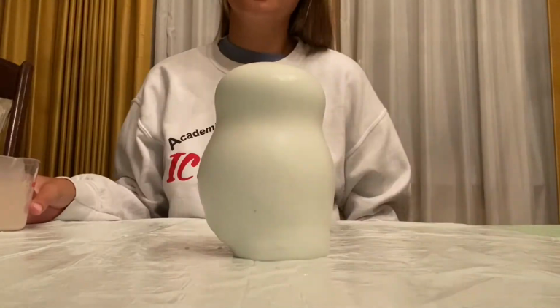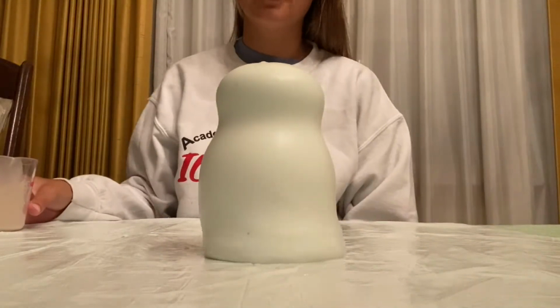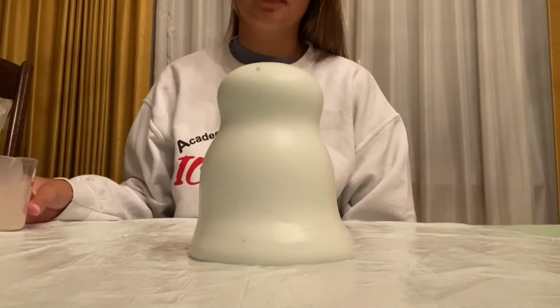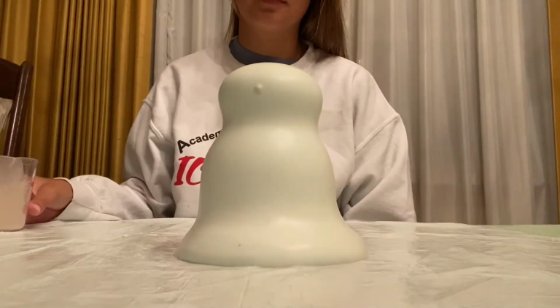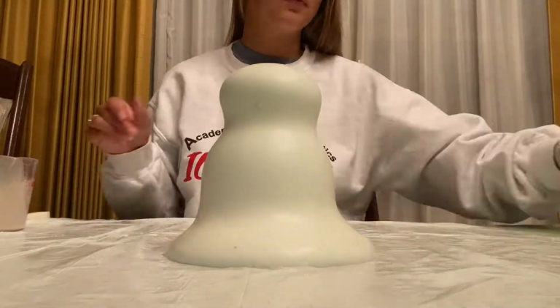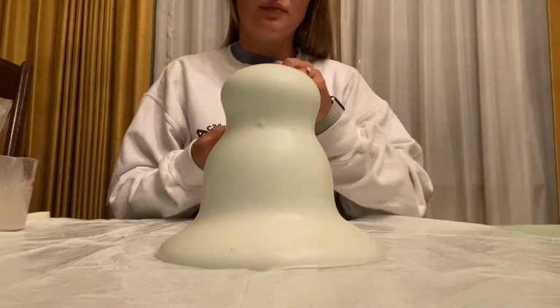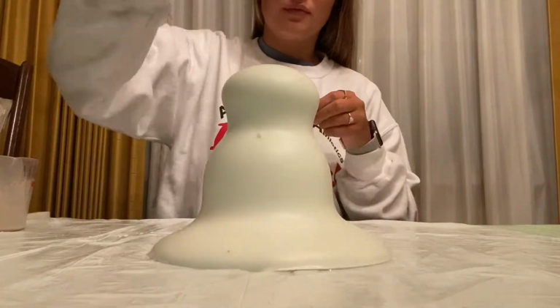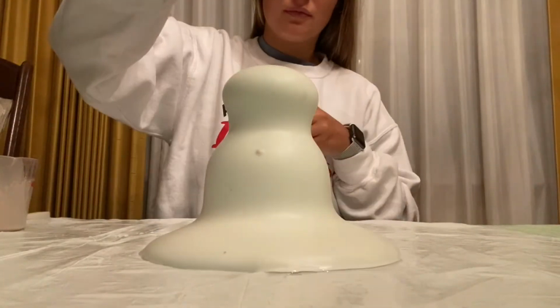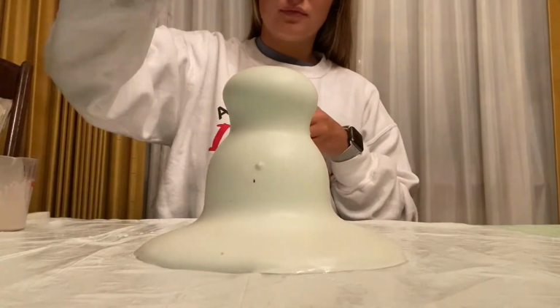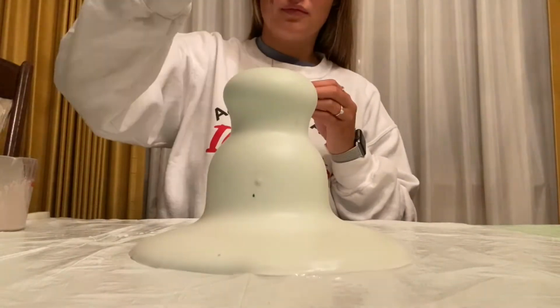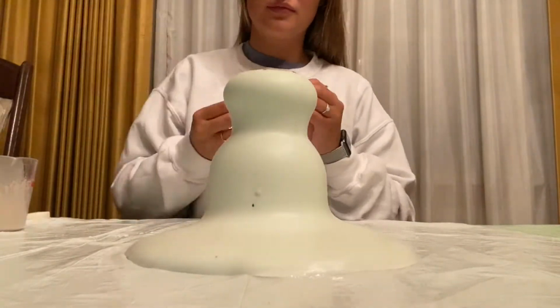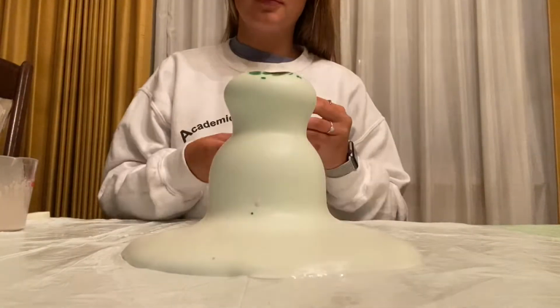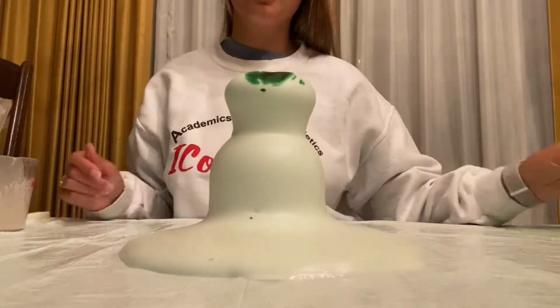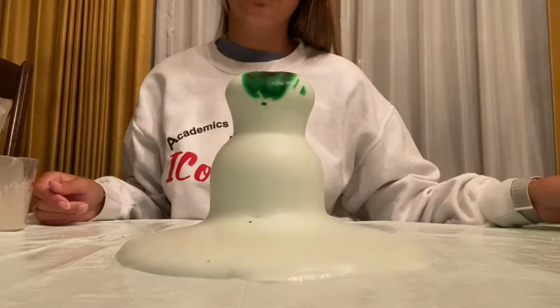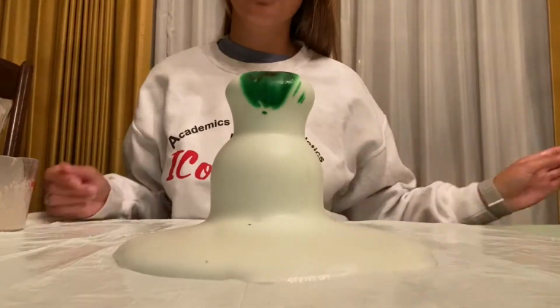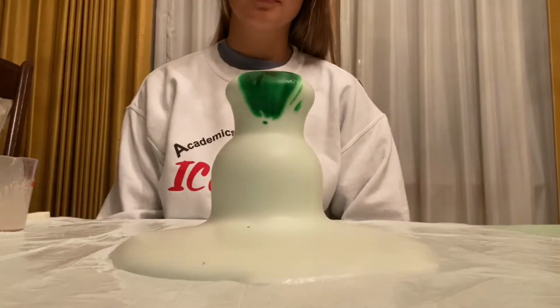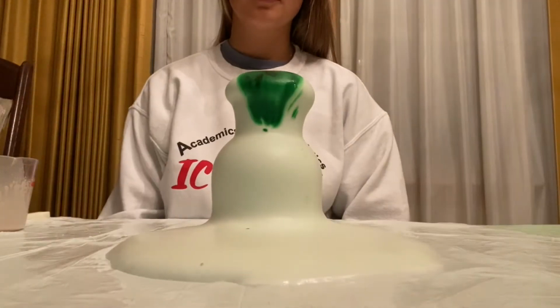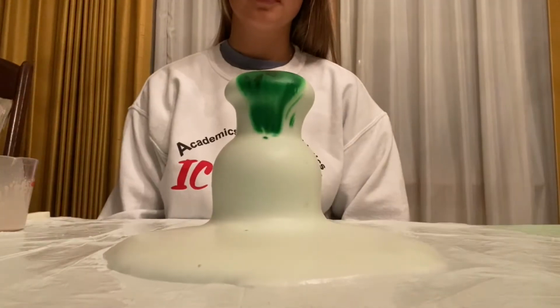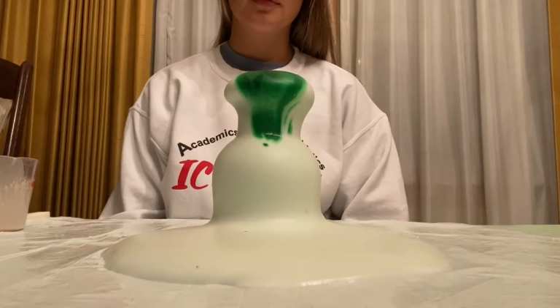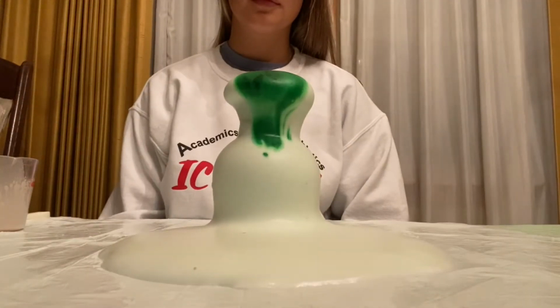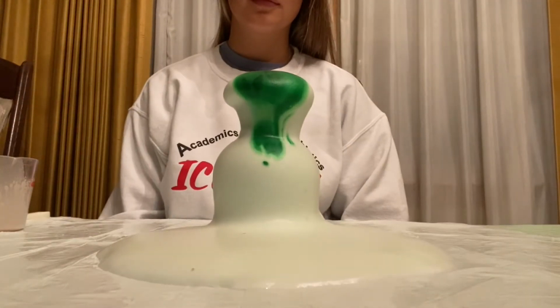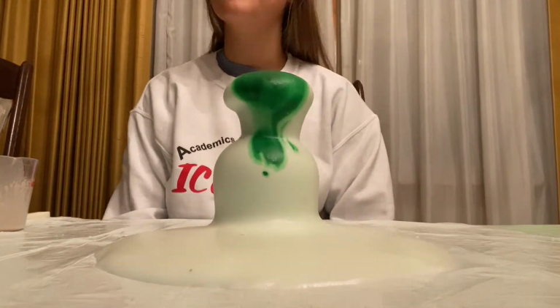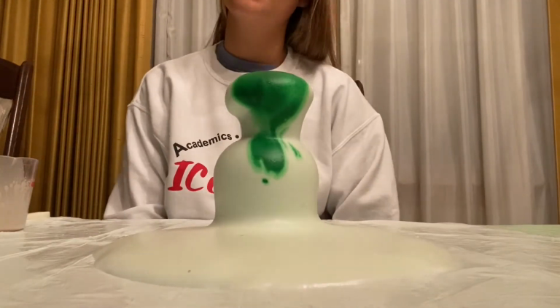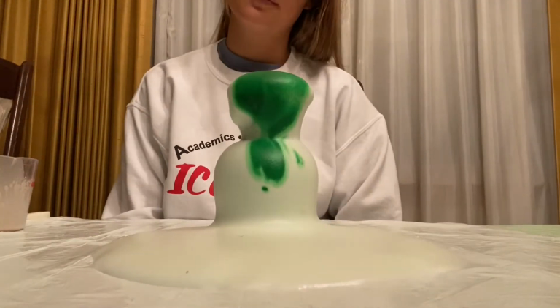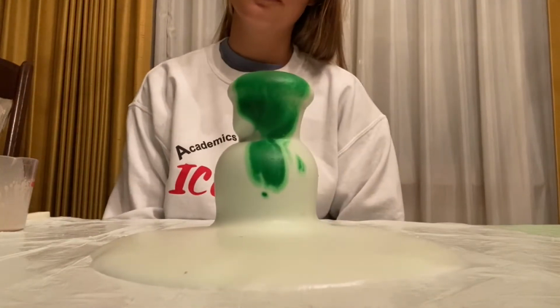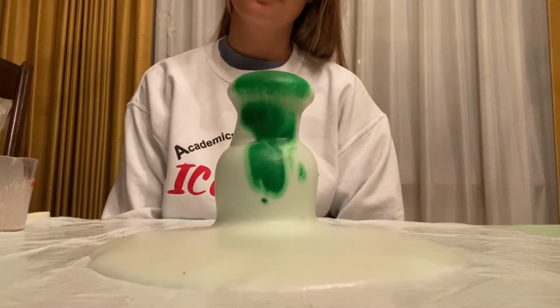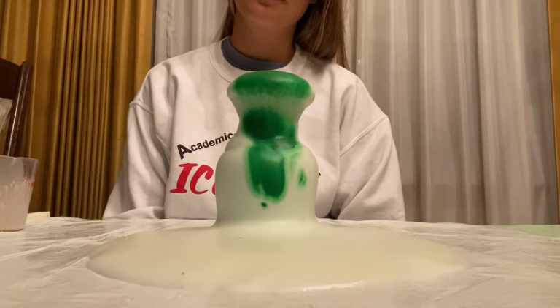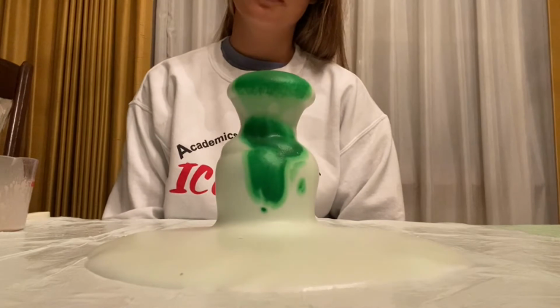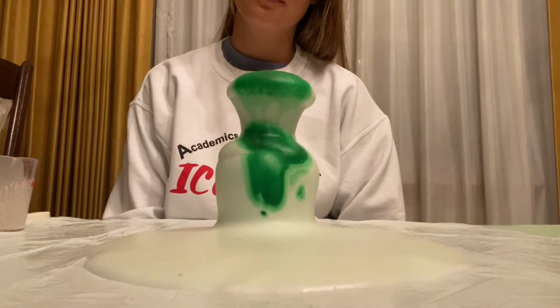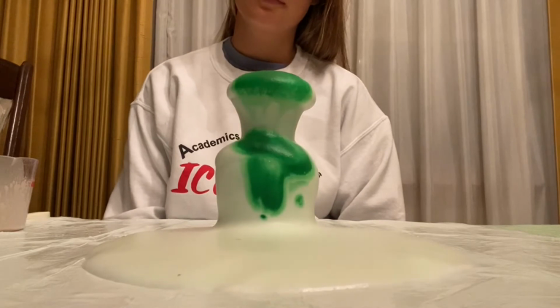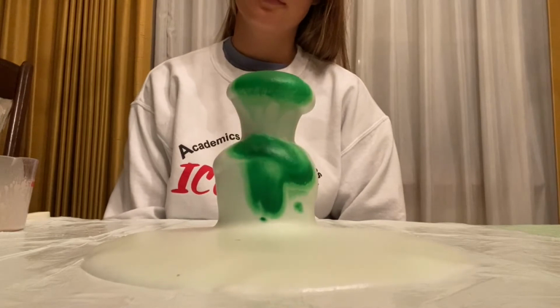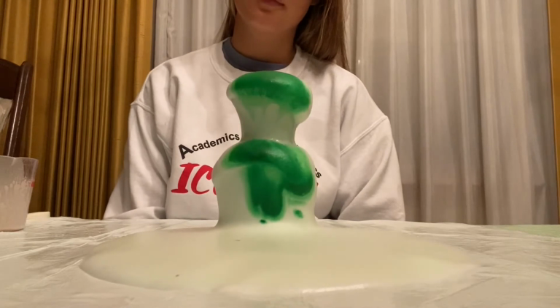Hi guys, welcome to STEM Day. Today in this video, I will be showing you how to do elephant toothpaste.